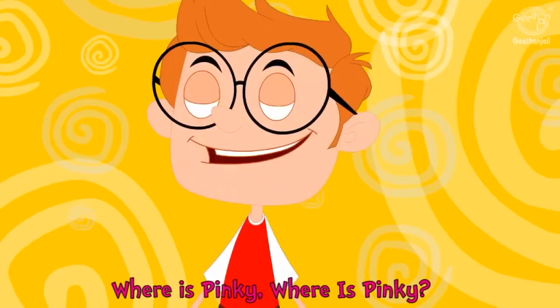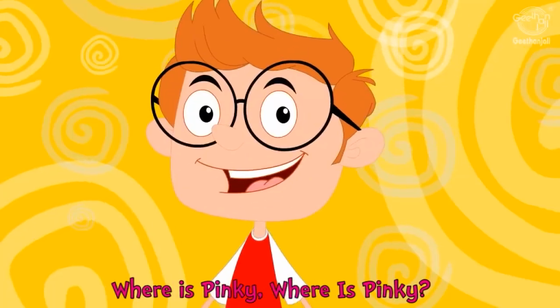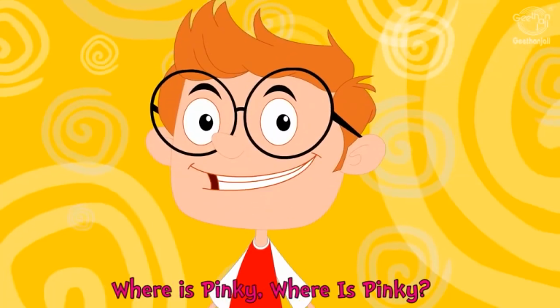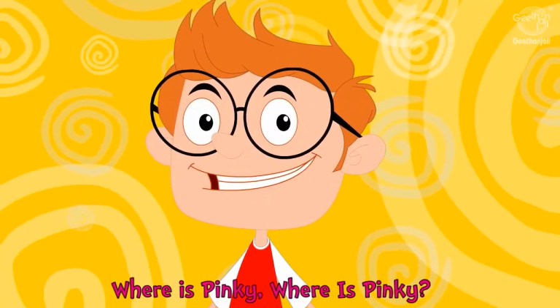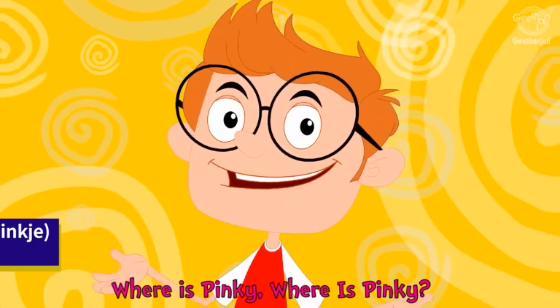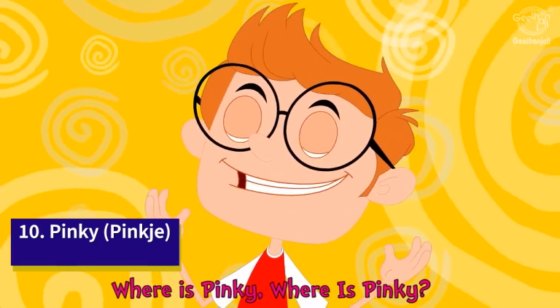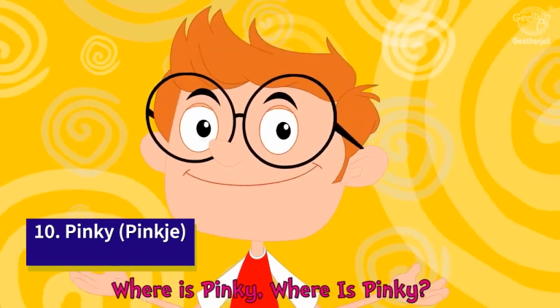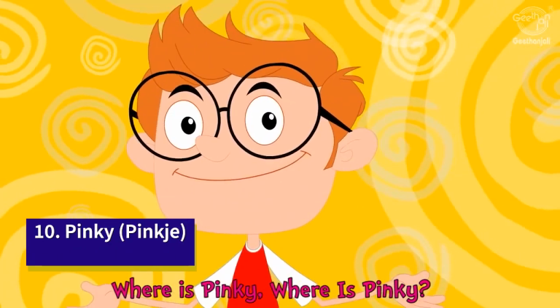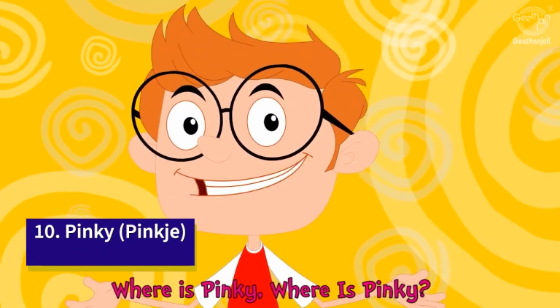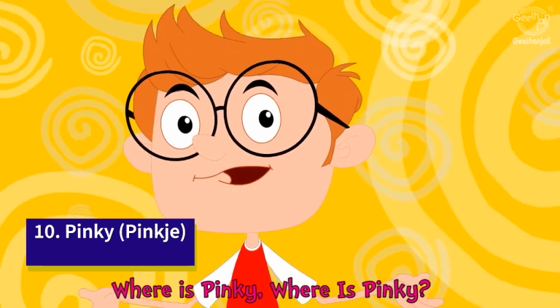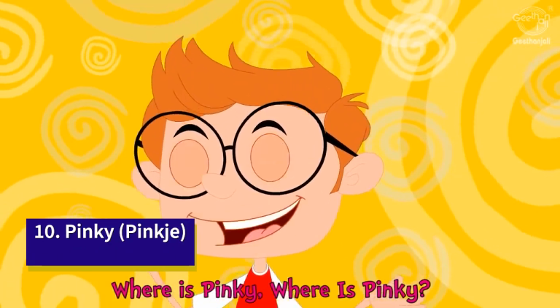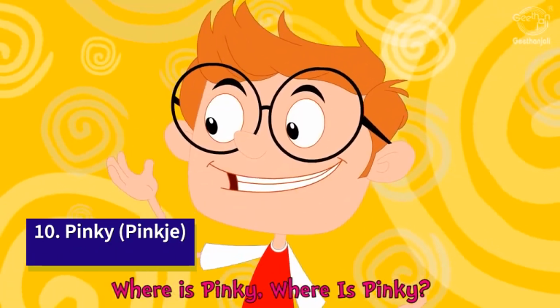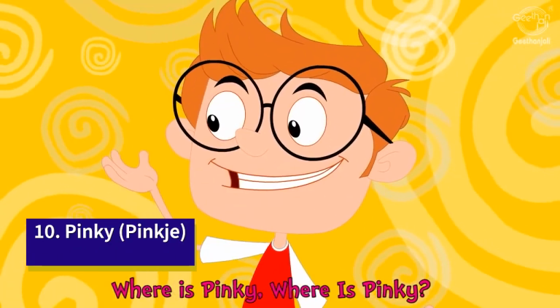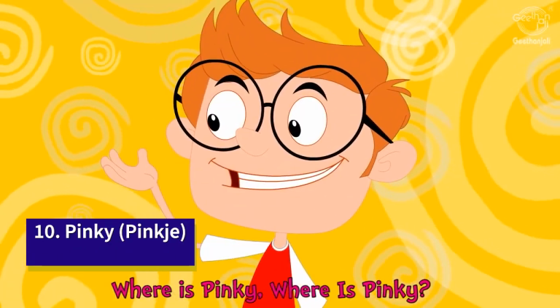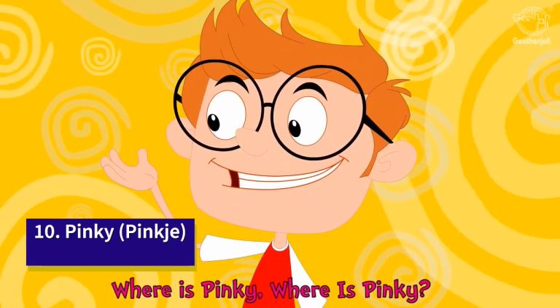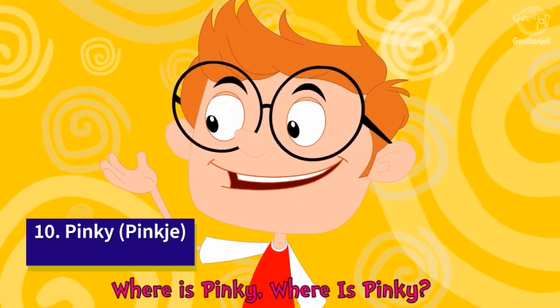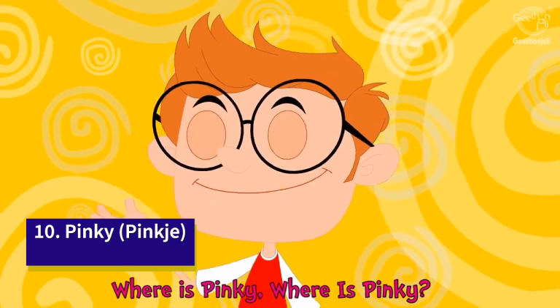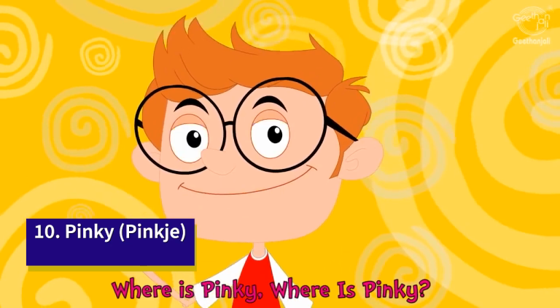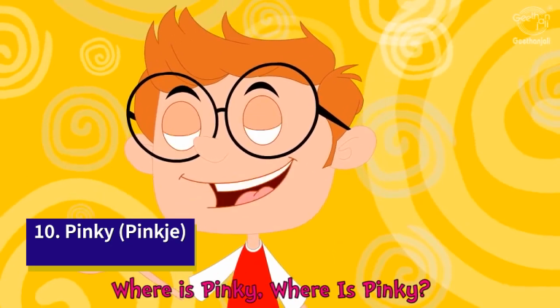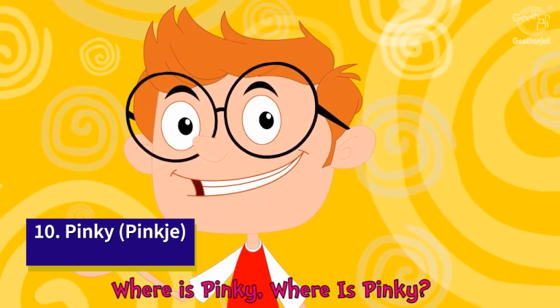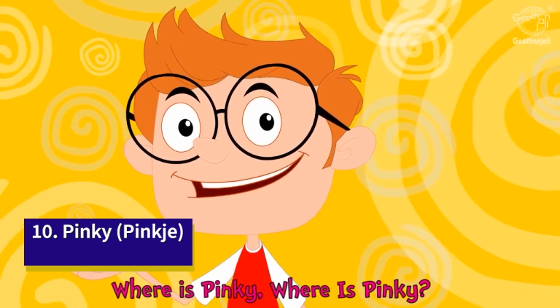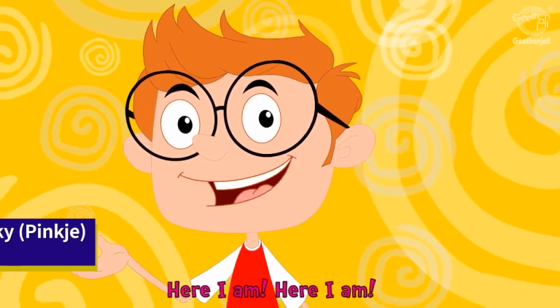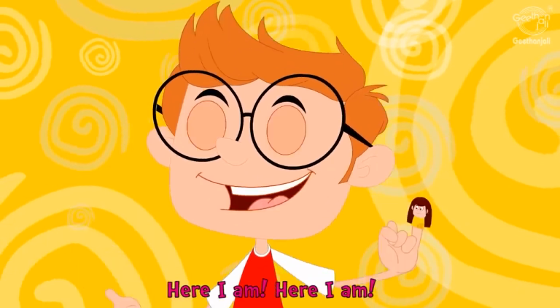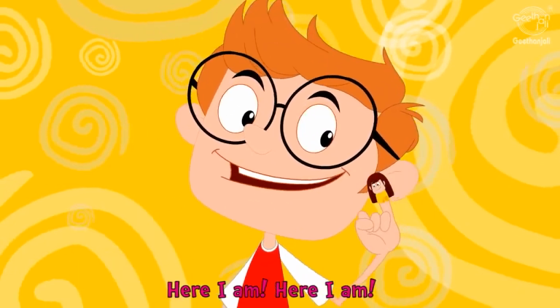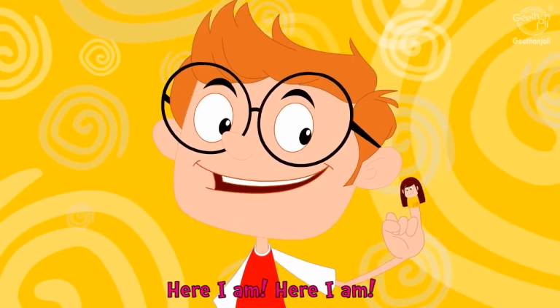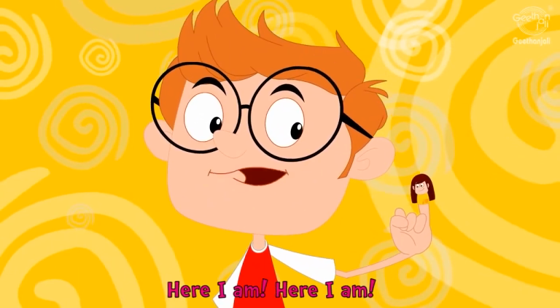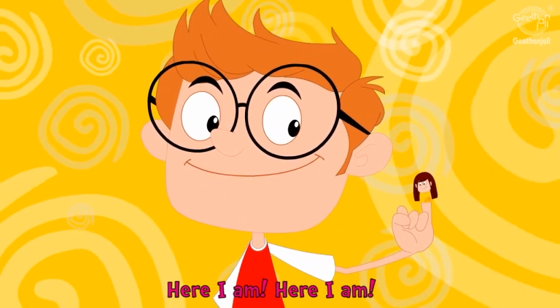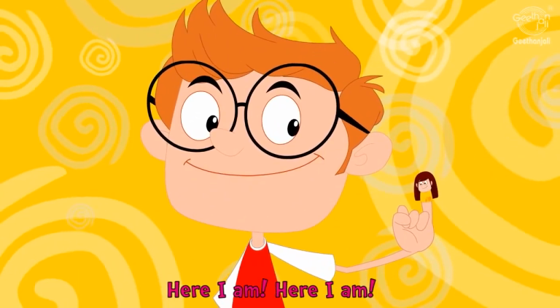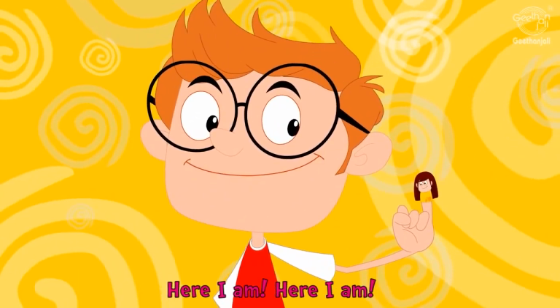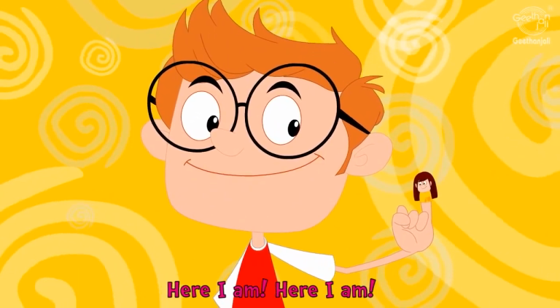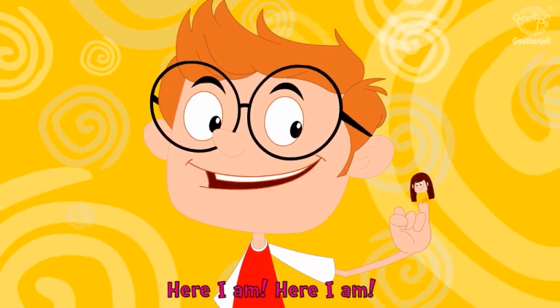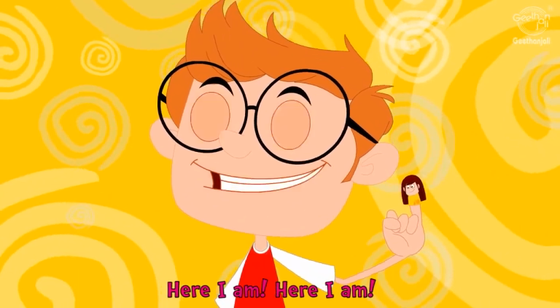The Dutch call their little finger pinkje, which has been anglicised to the word pinky.